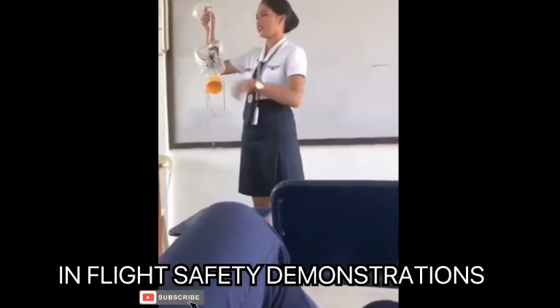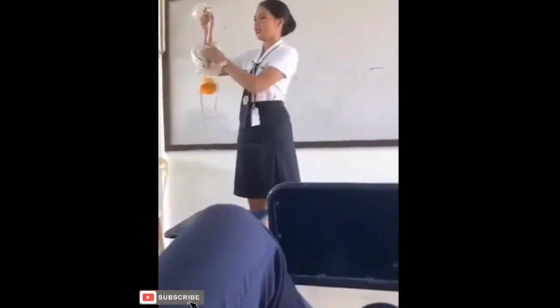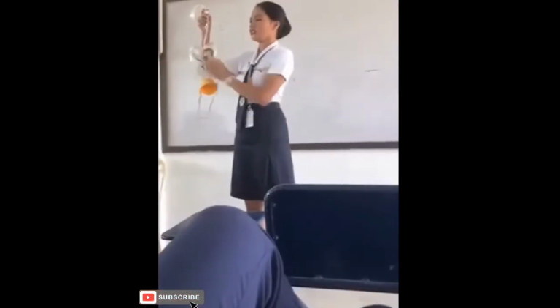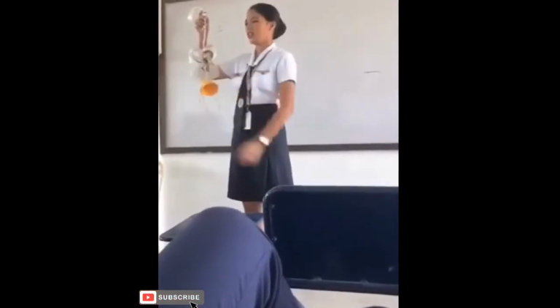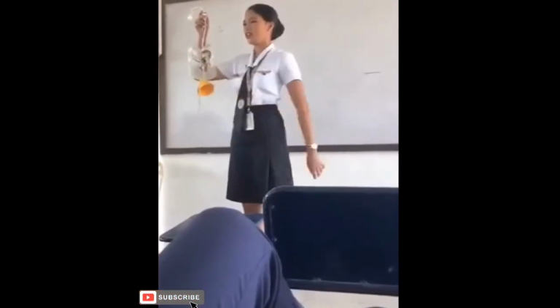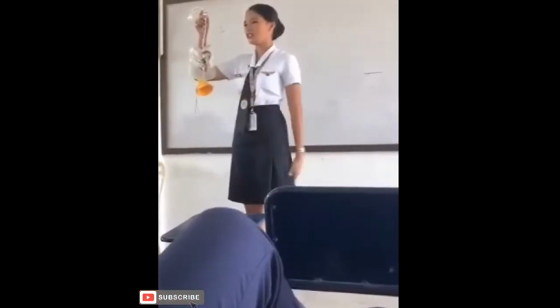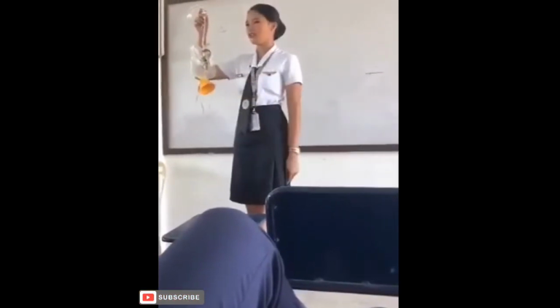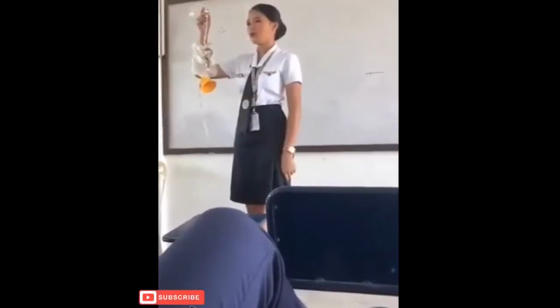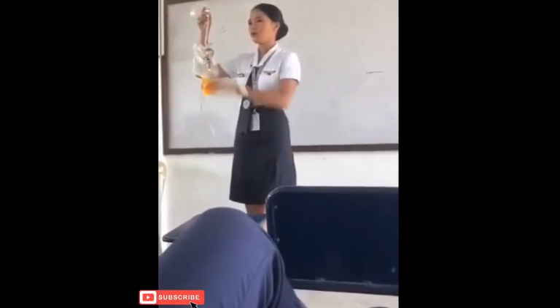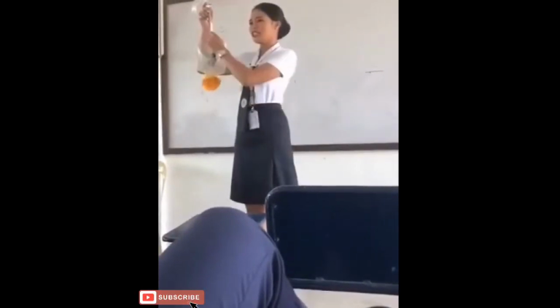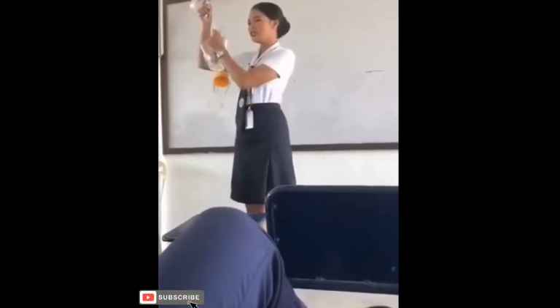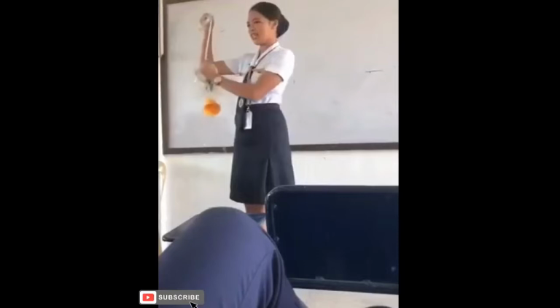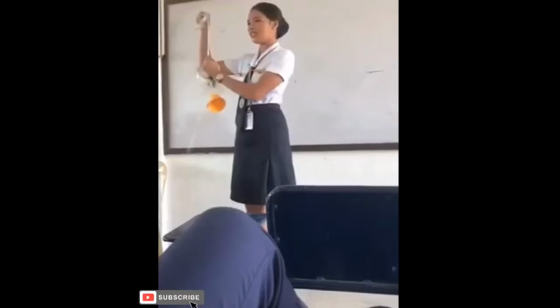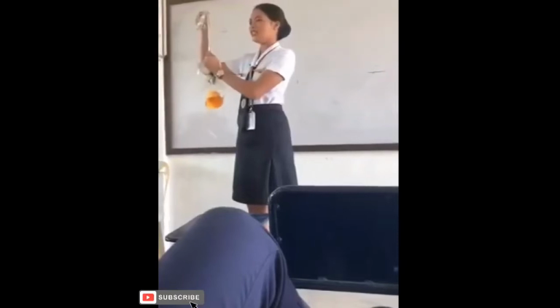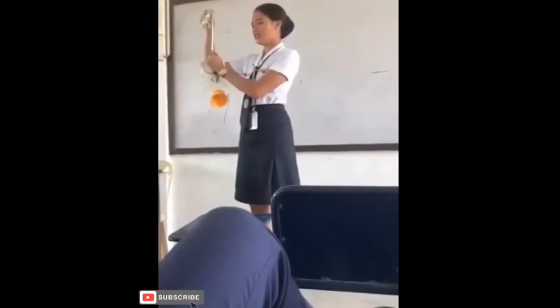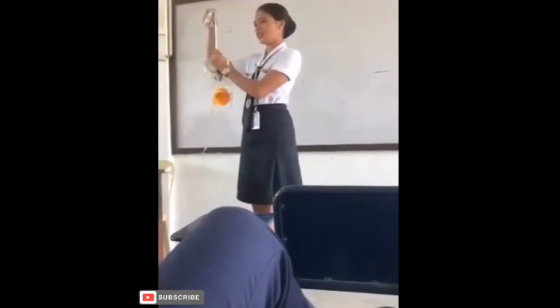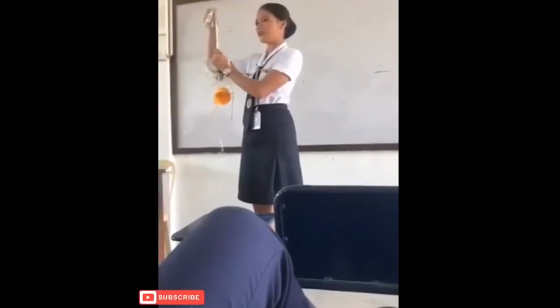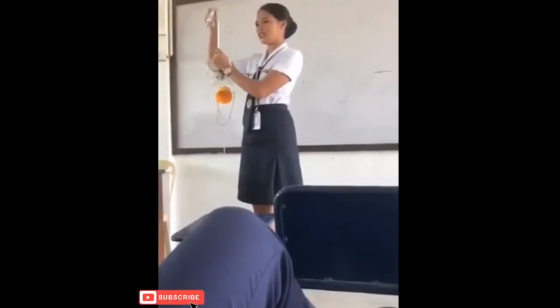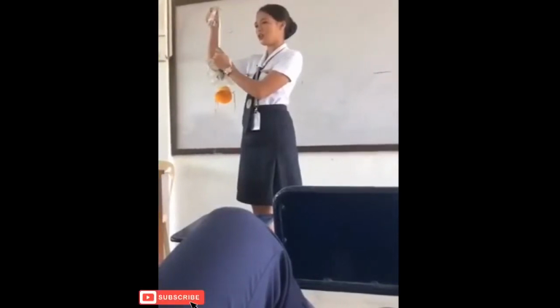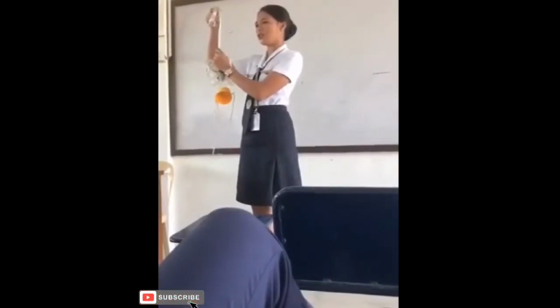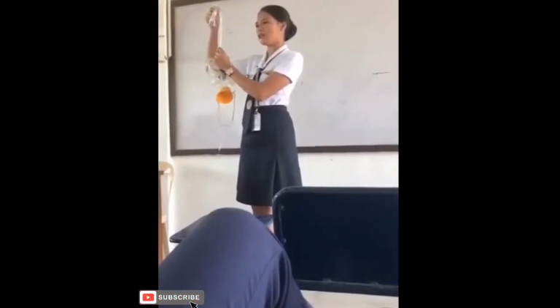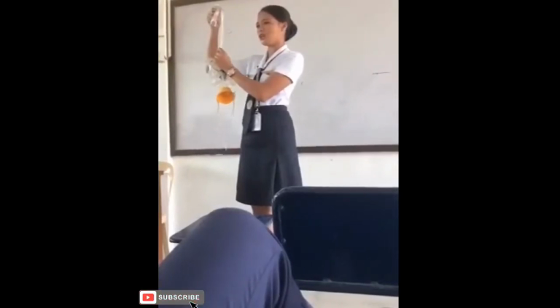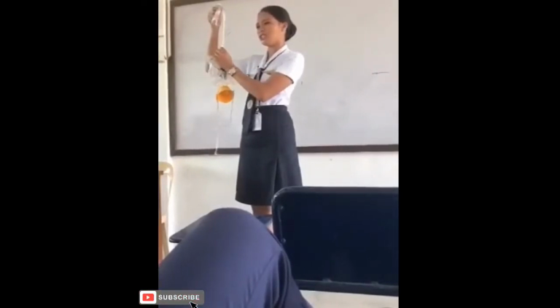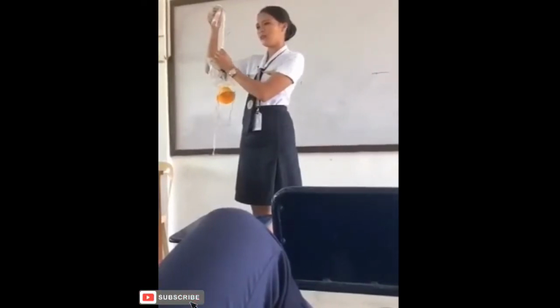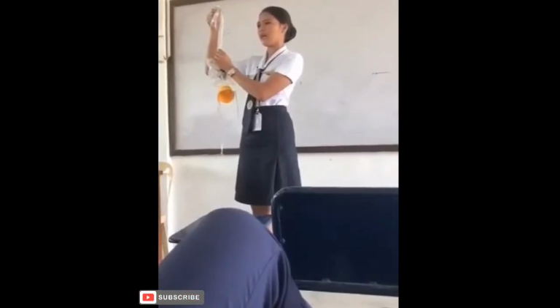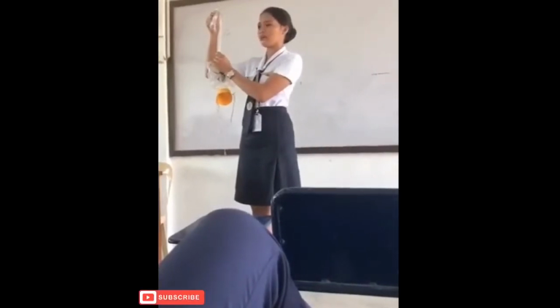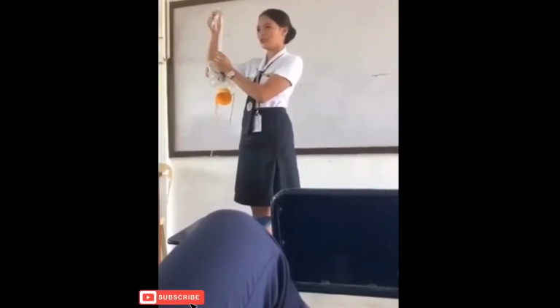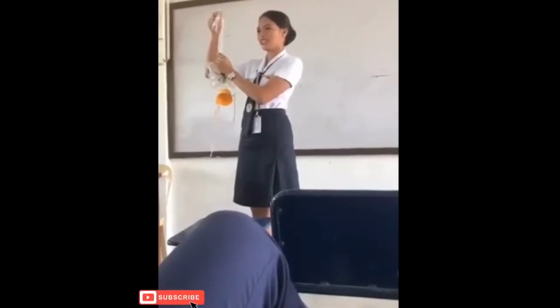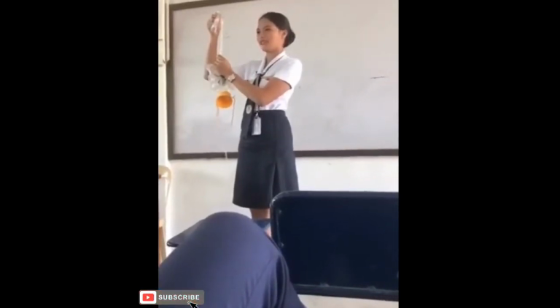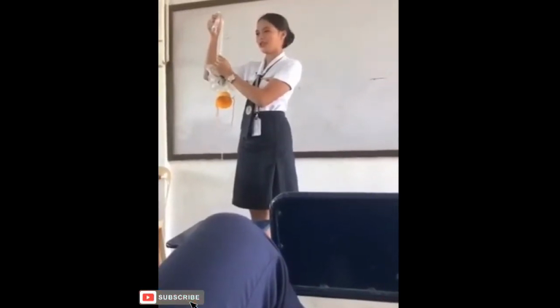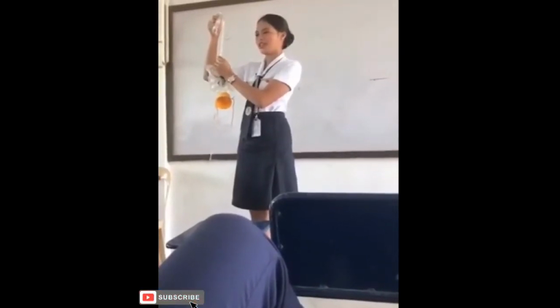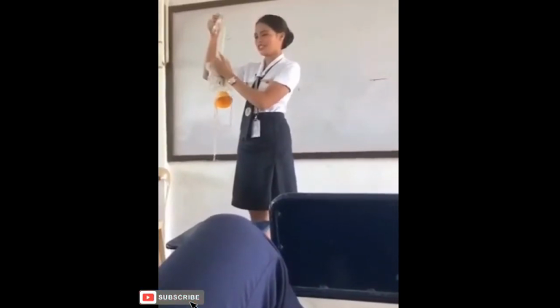To start the oxygen flow, pull down the mask, secure the mask over your nose and mouth with a strap, and bring the elastic over your head.